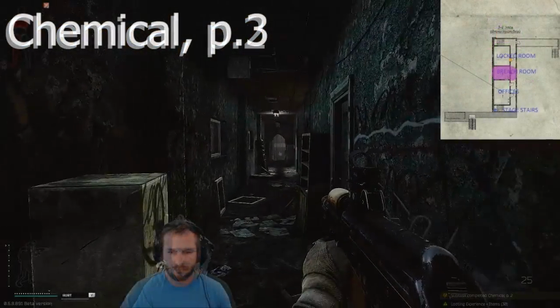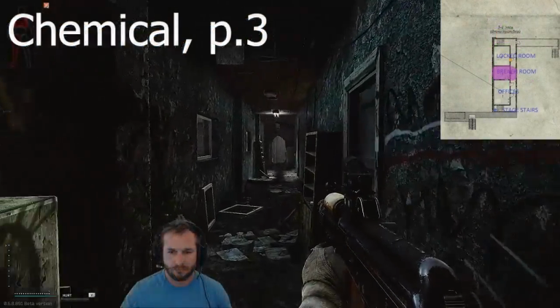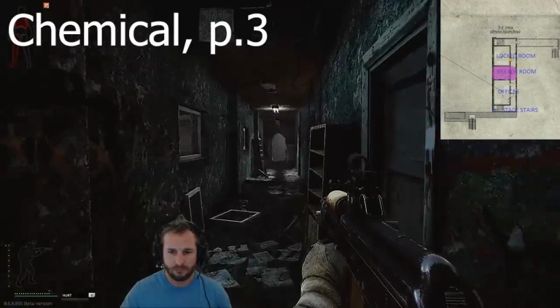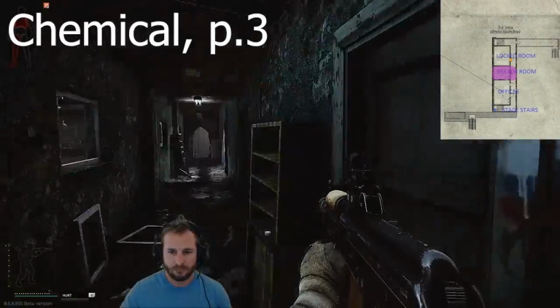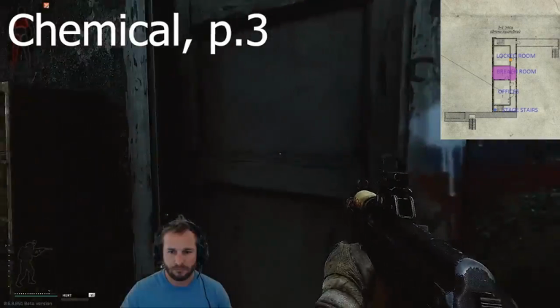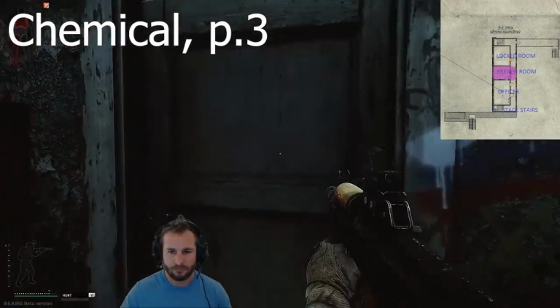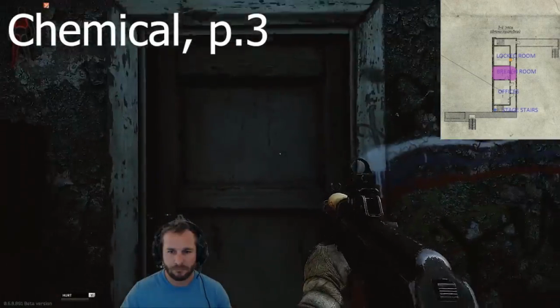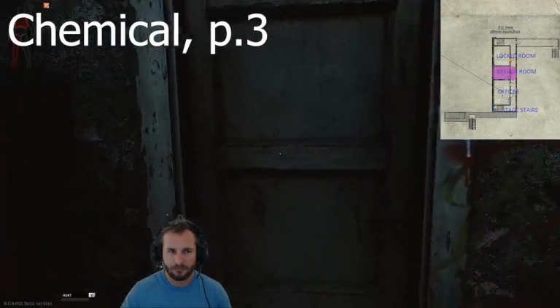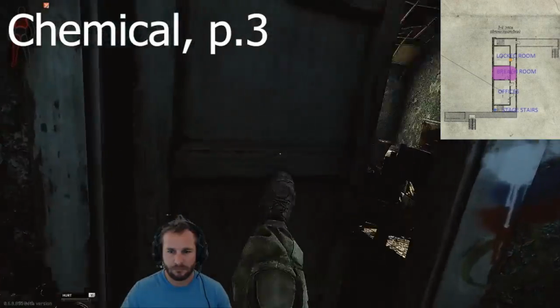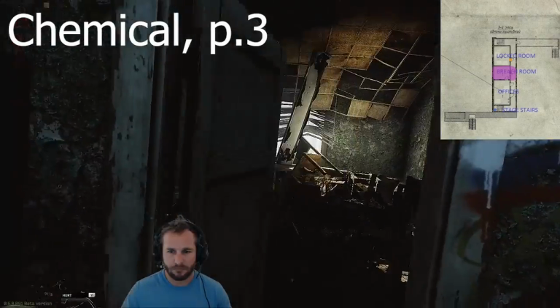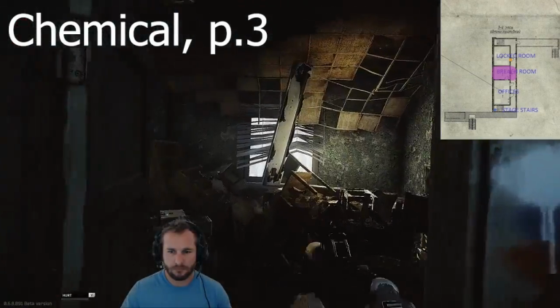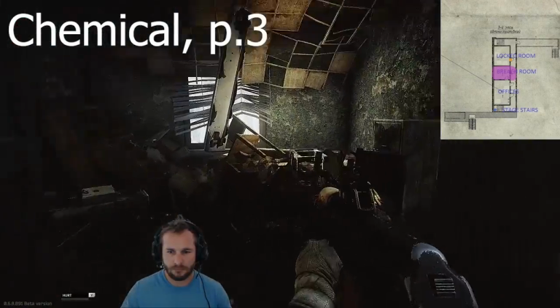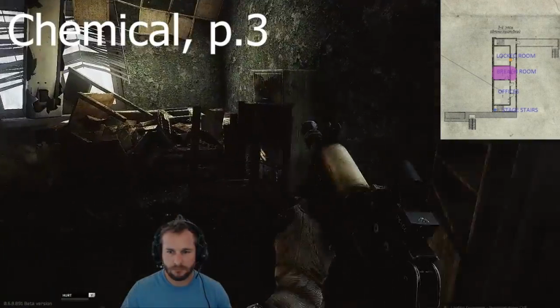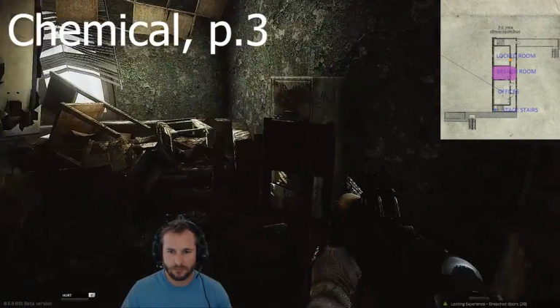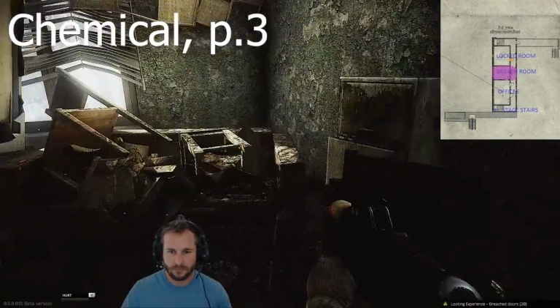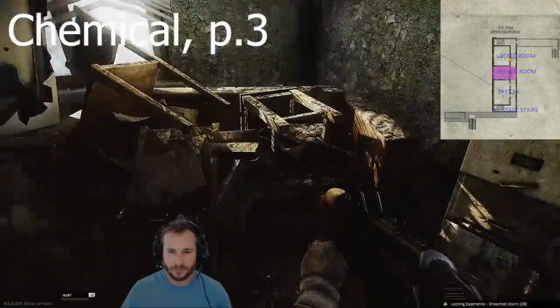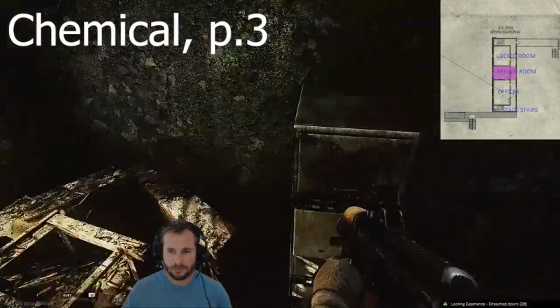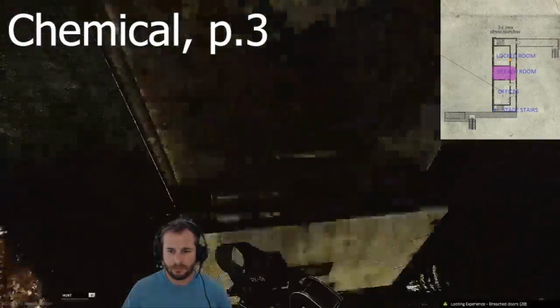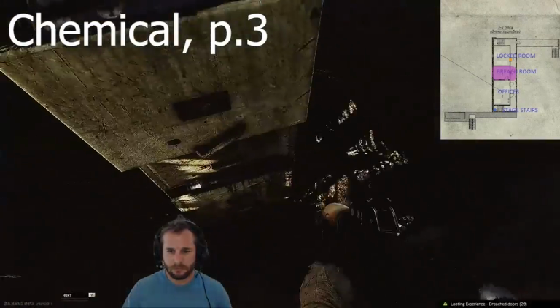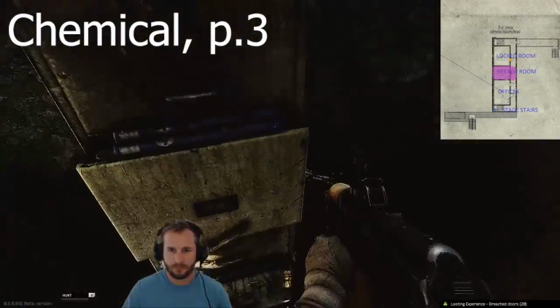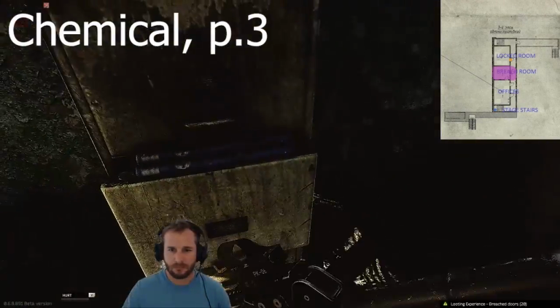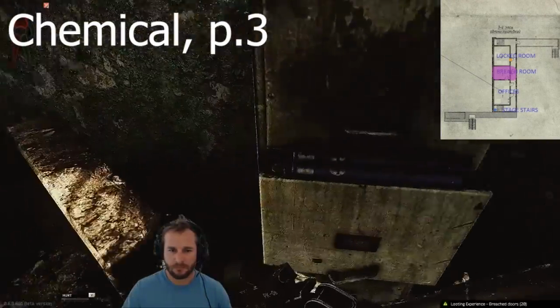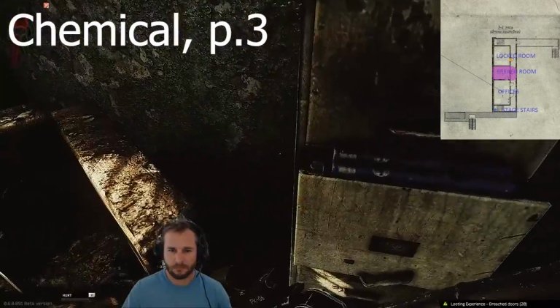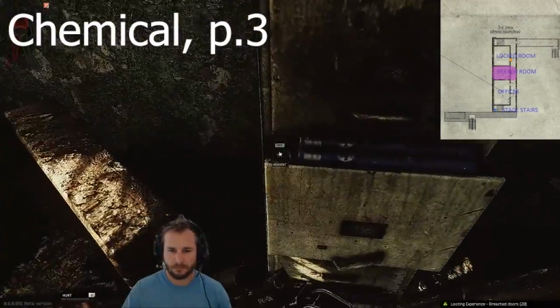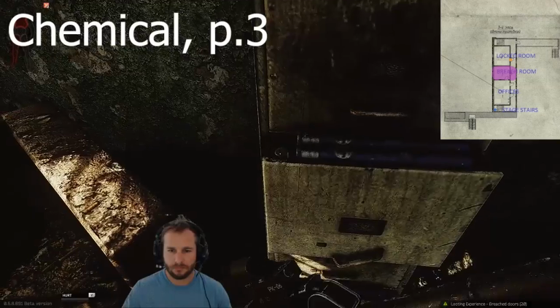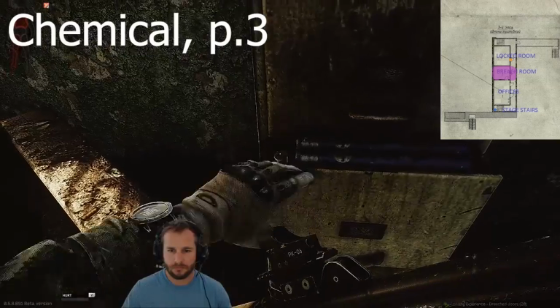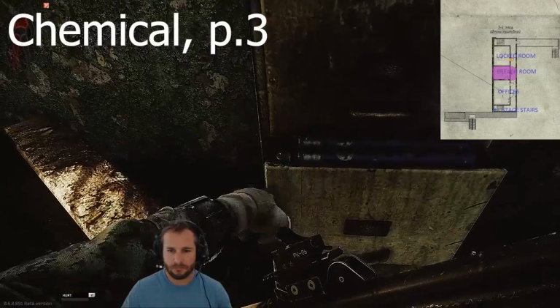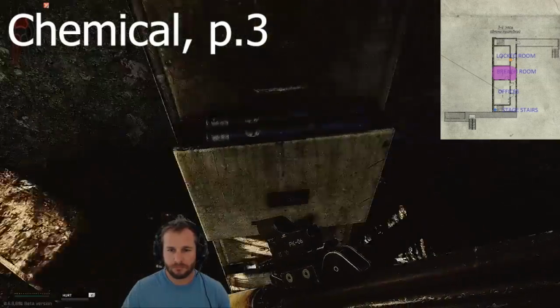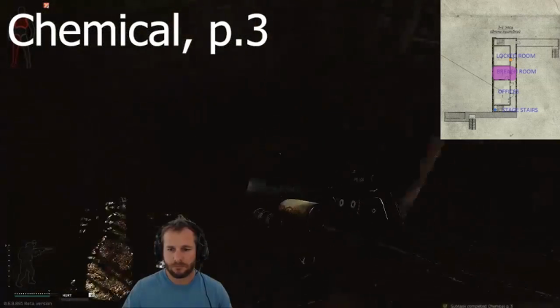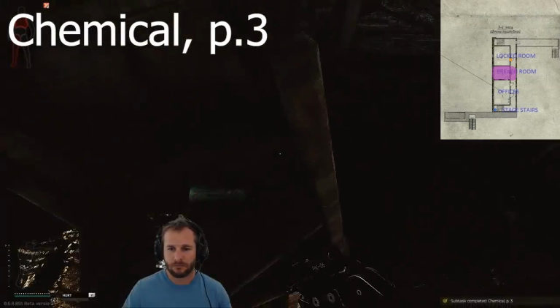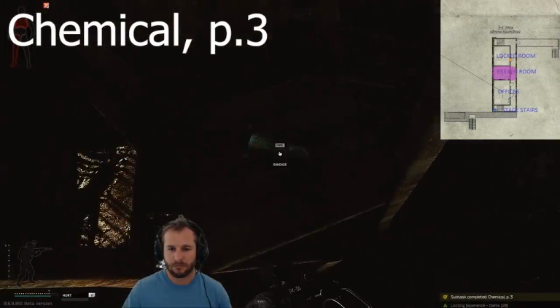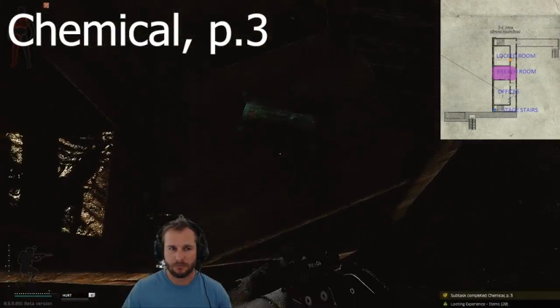Chemical Part 3: go to the Breach Room on the 3rd story of Factory — it's located in the filing cabinet to the right. Survive and exit the raid. Nearly finished the Chemicals Storyline.